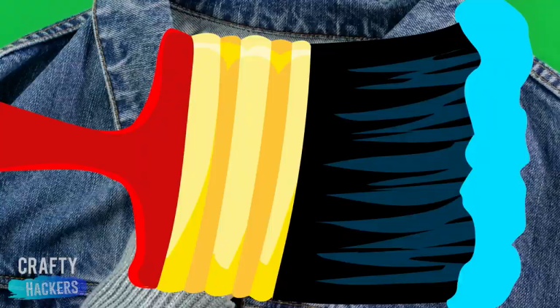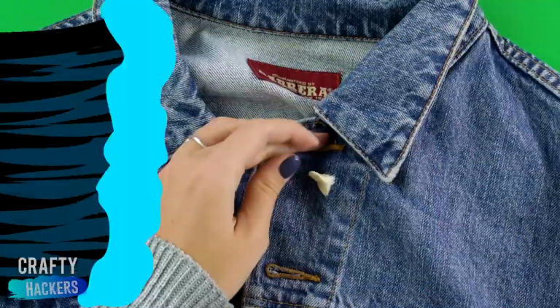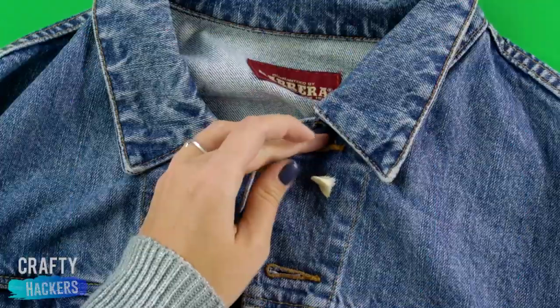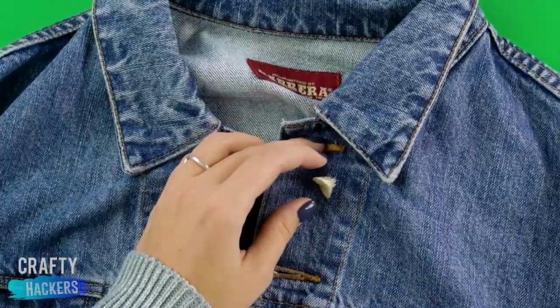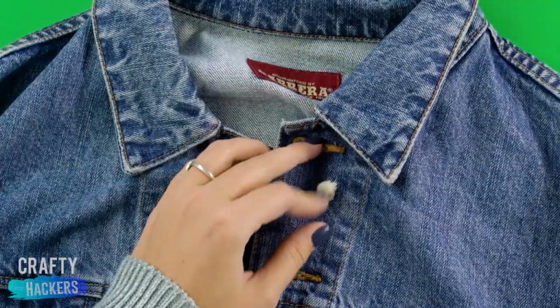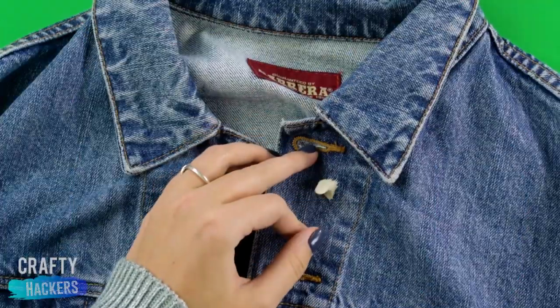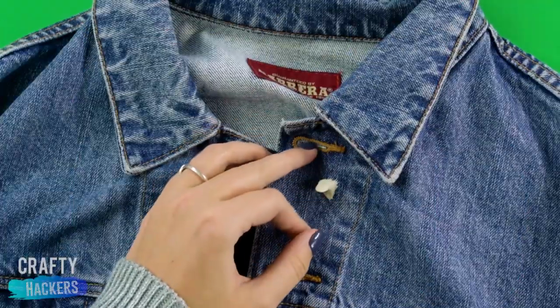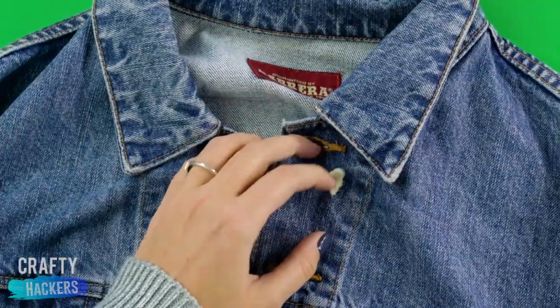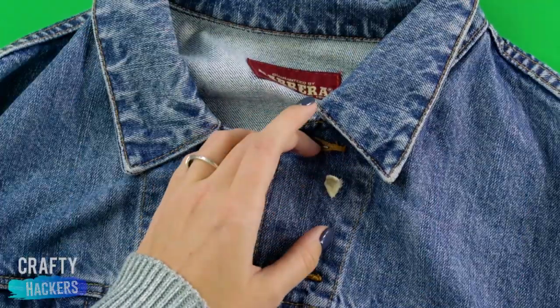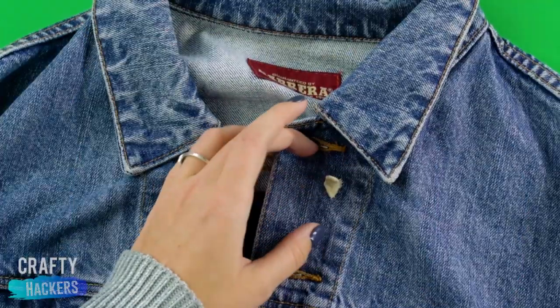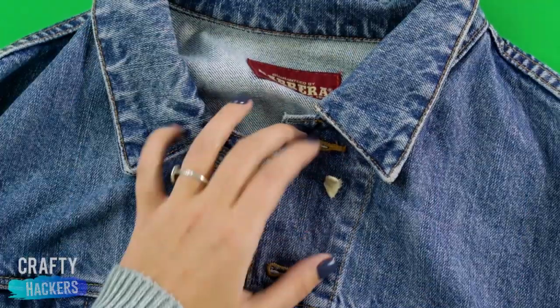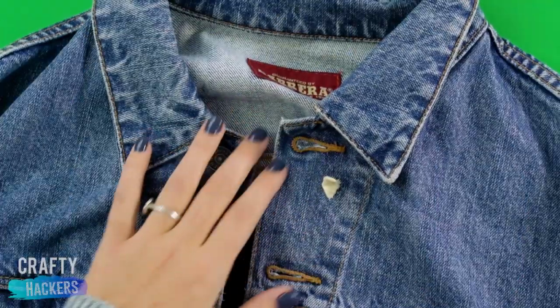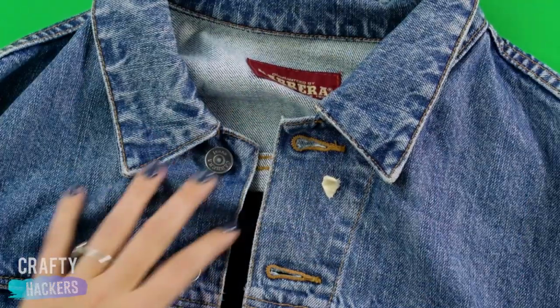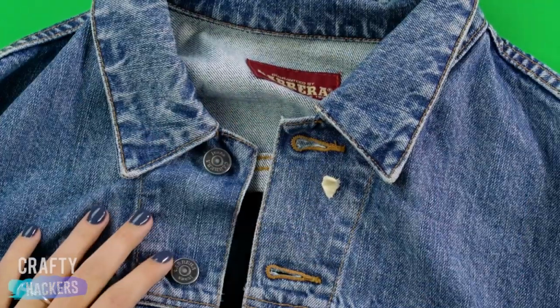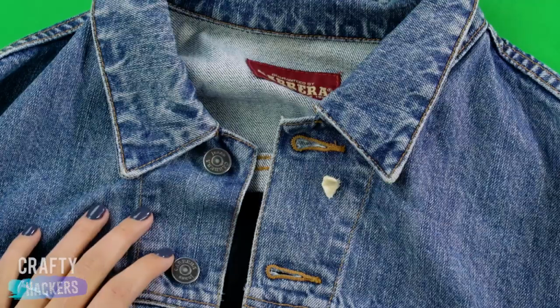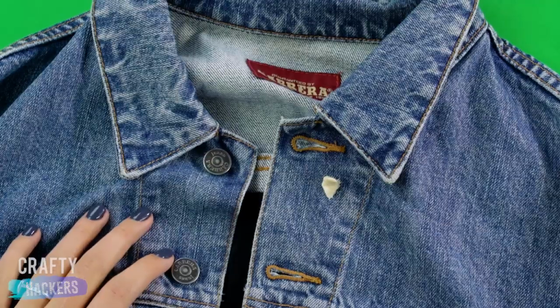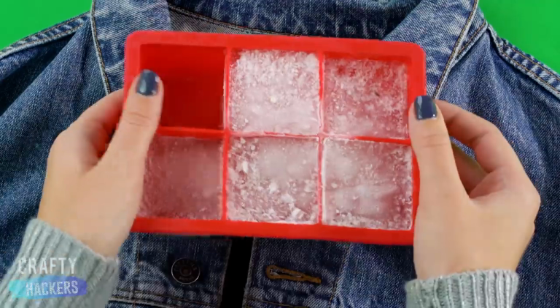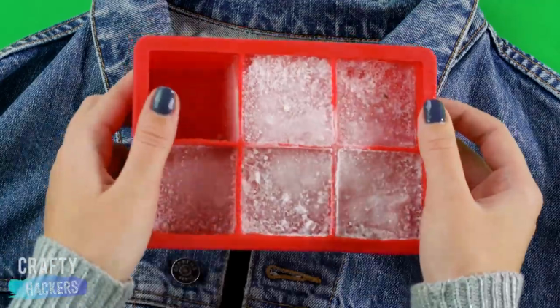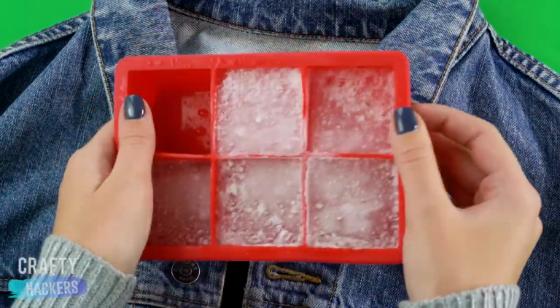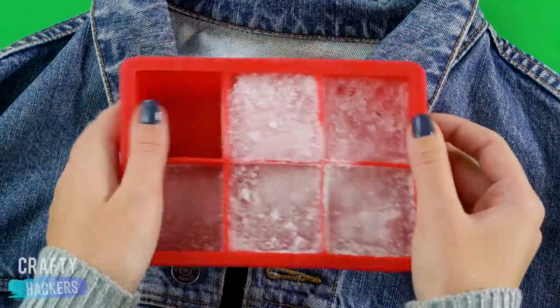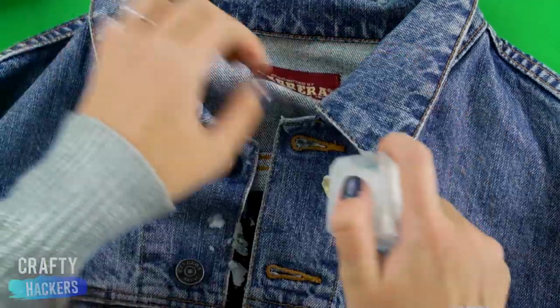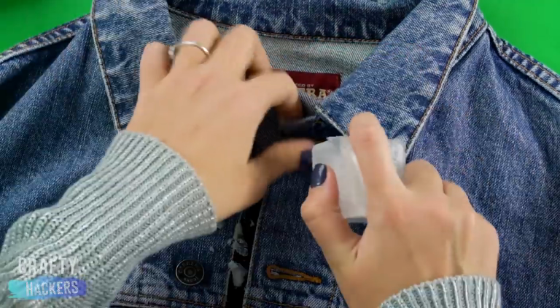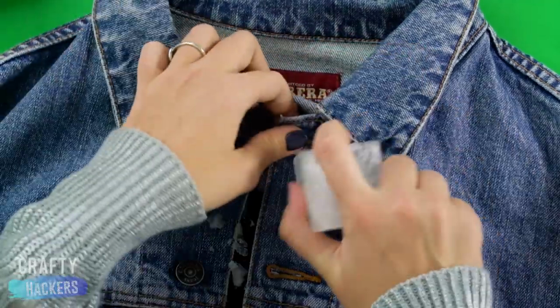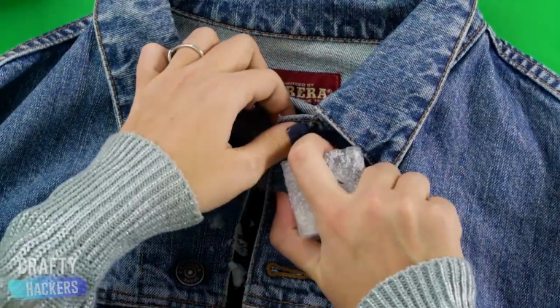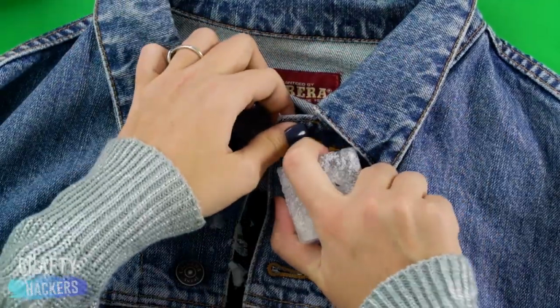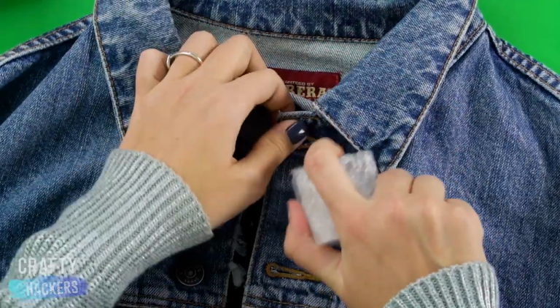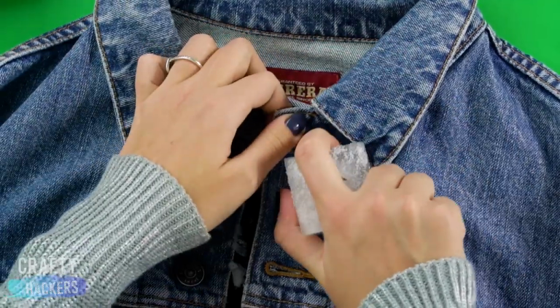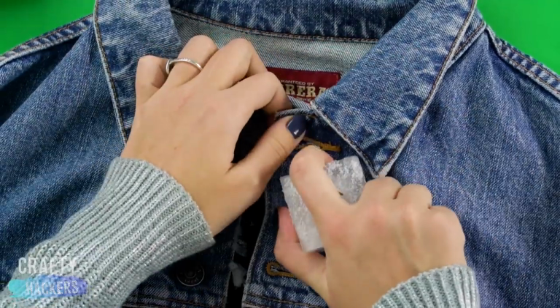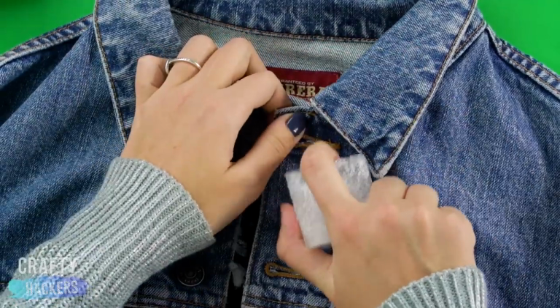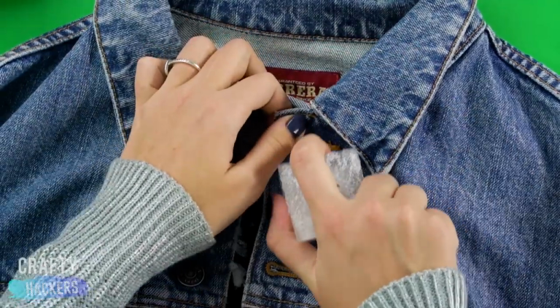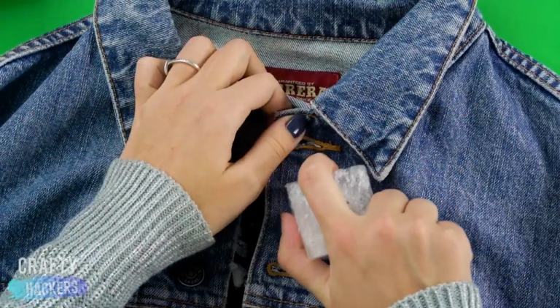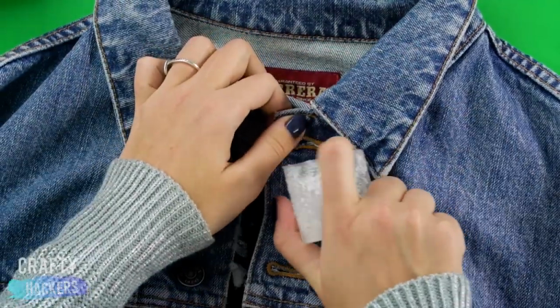Got gum on your jacket? Rub an ice cube on the gum to get it off.